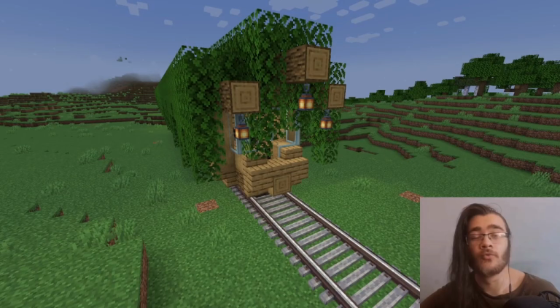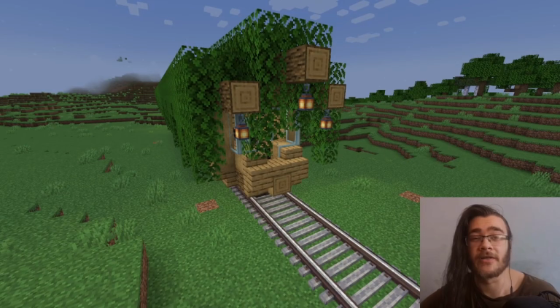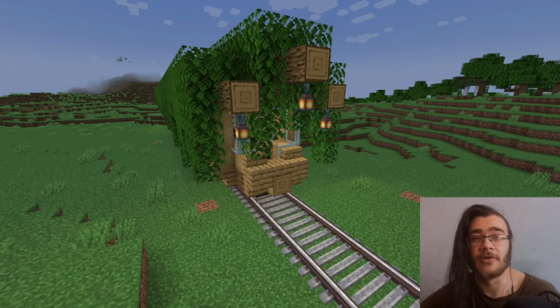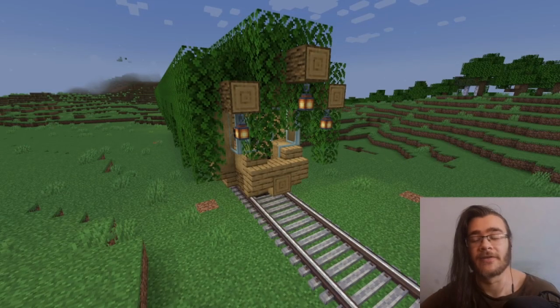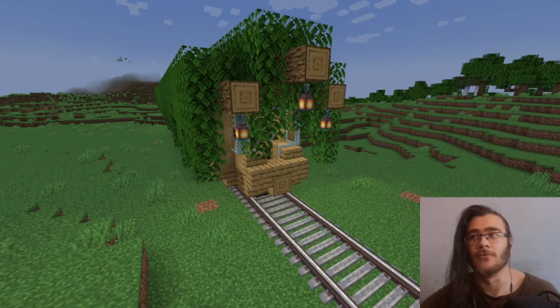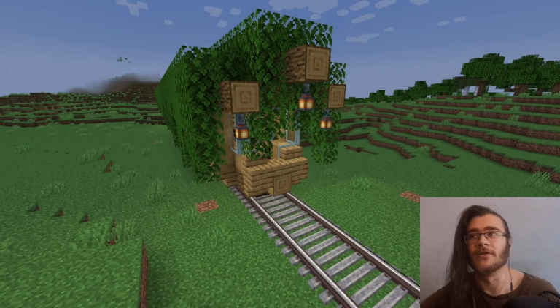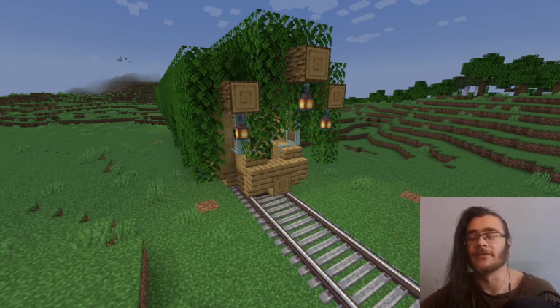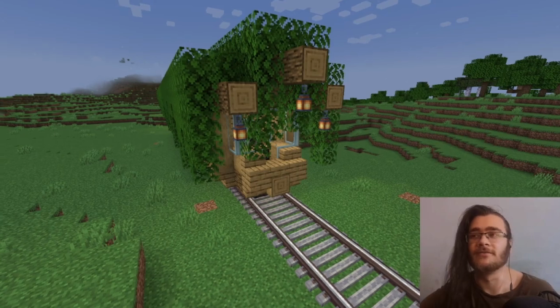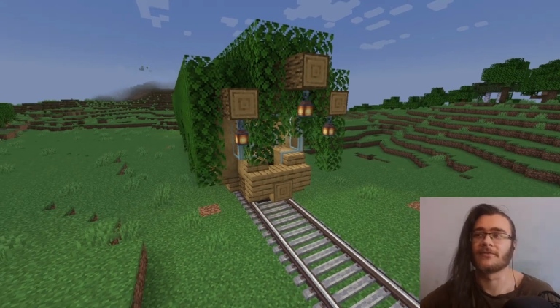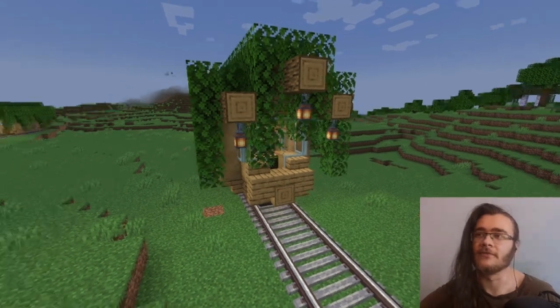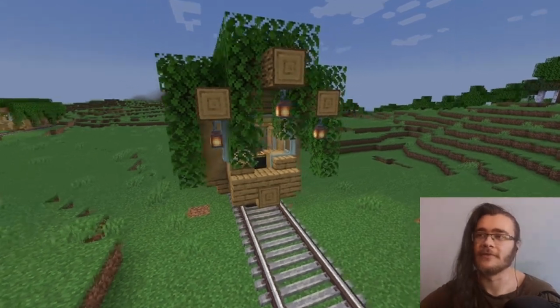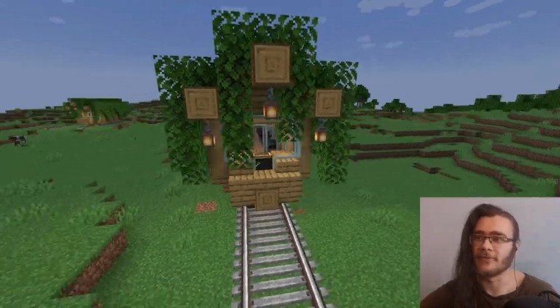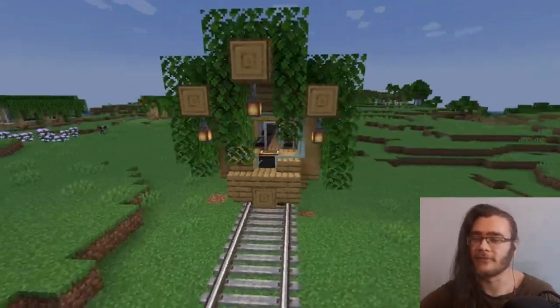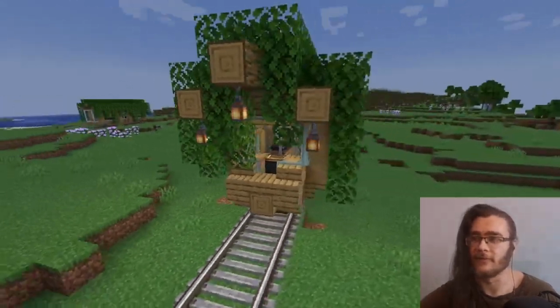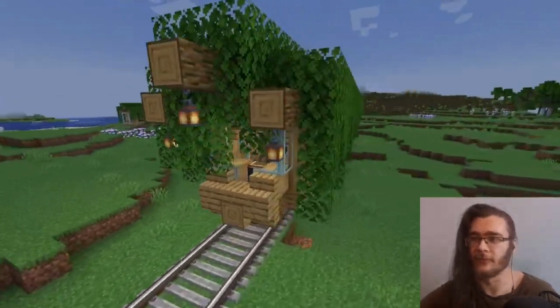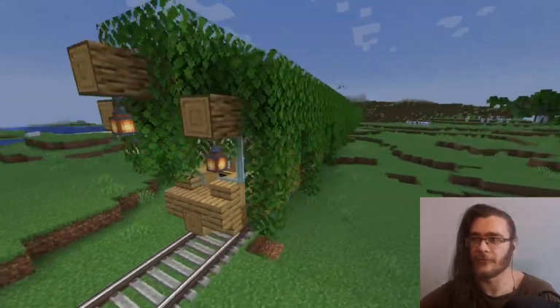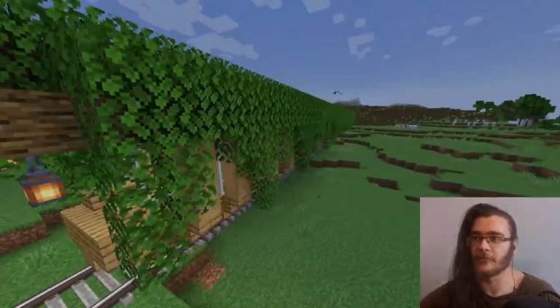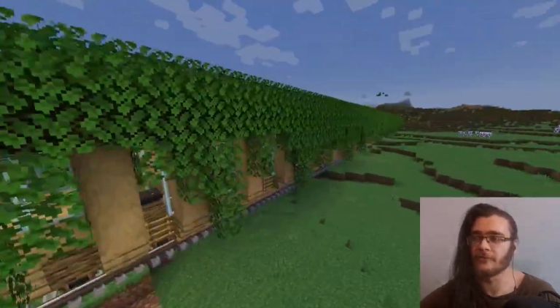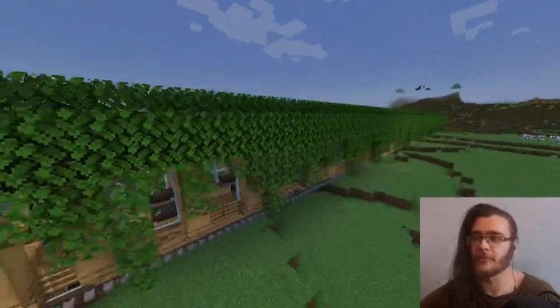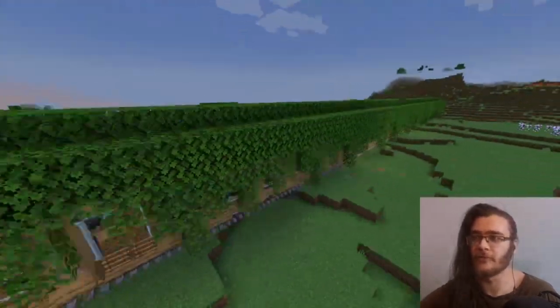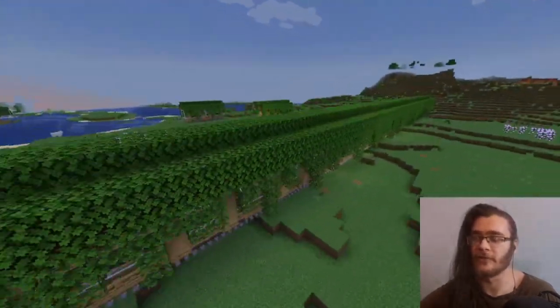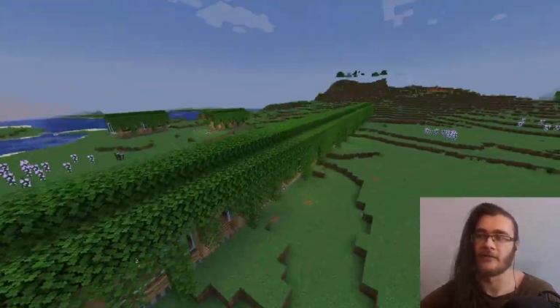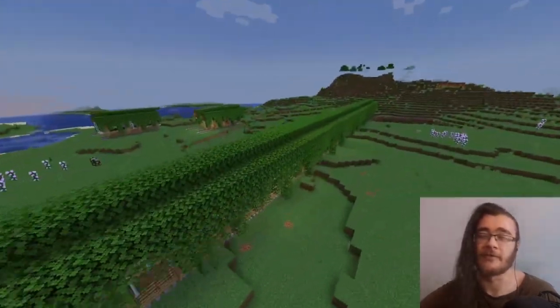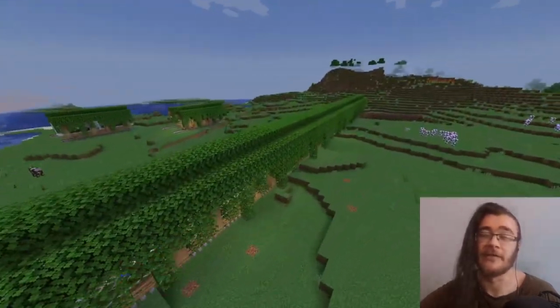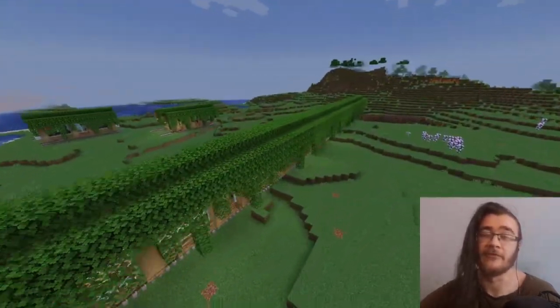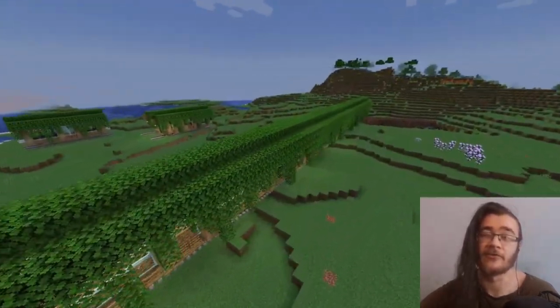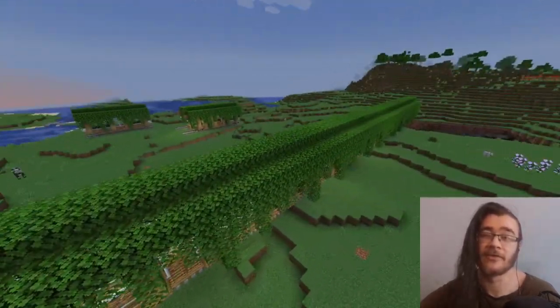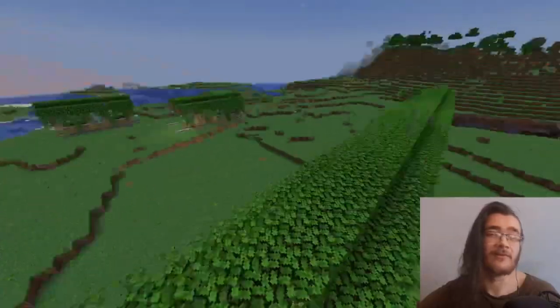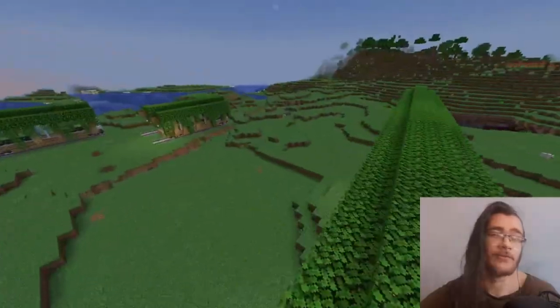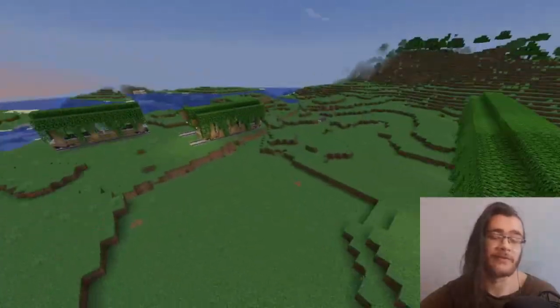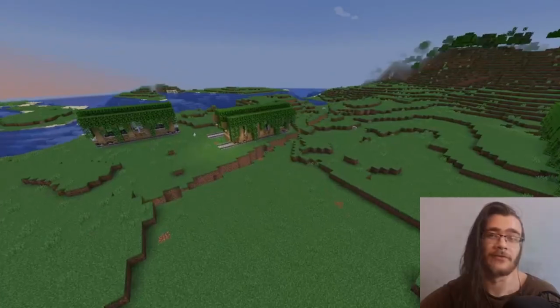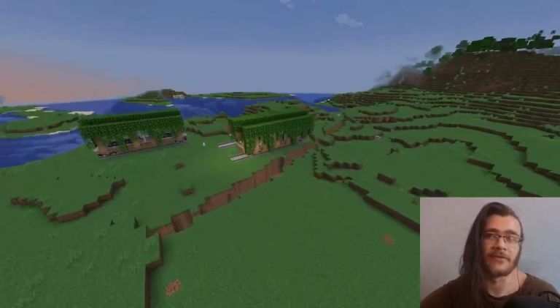Welcome back to our next train. This is the forest trolley — as you can see, it is a leafy version. Let's build it together.